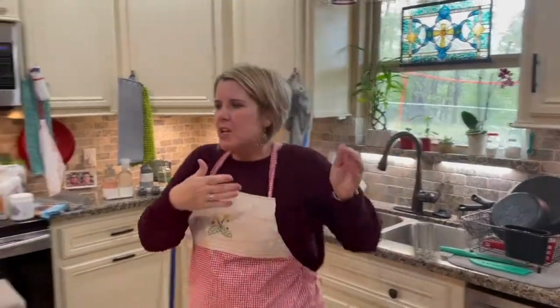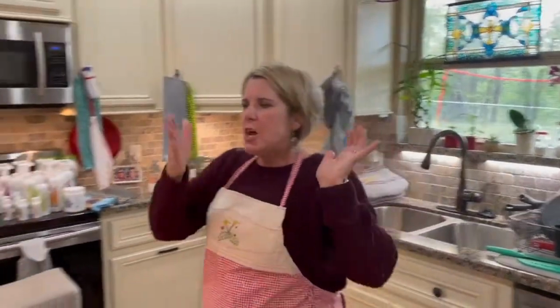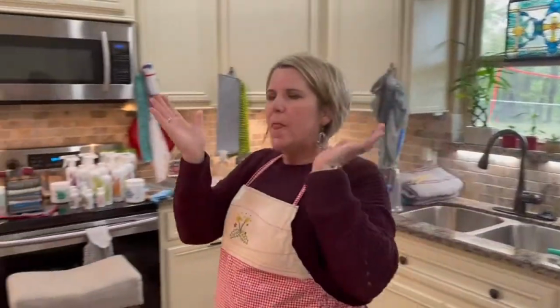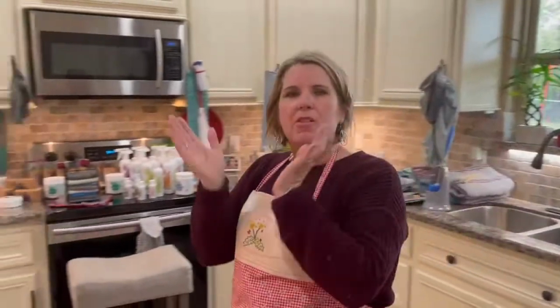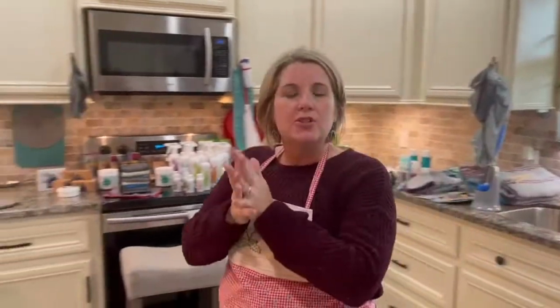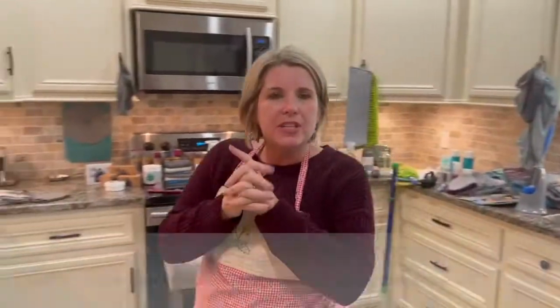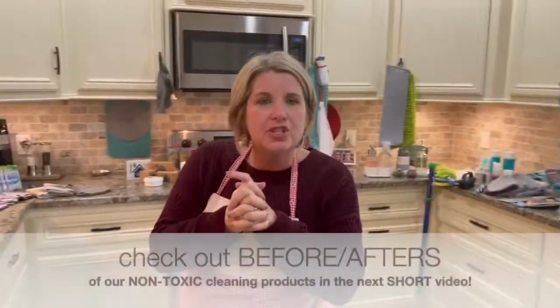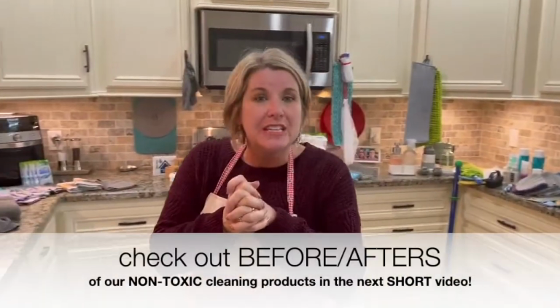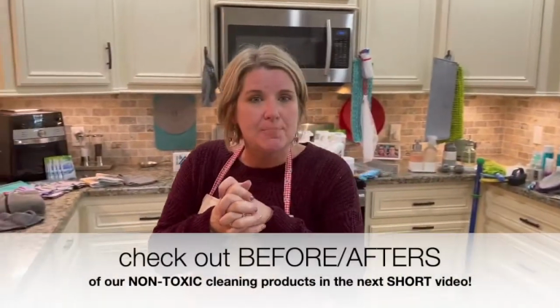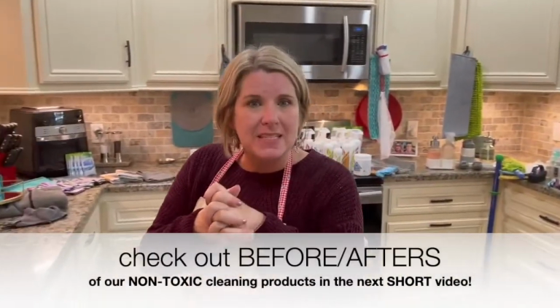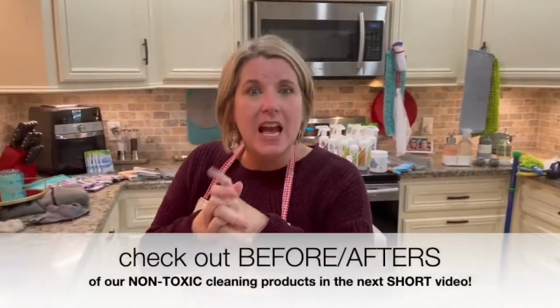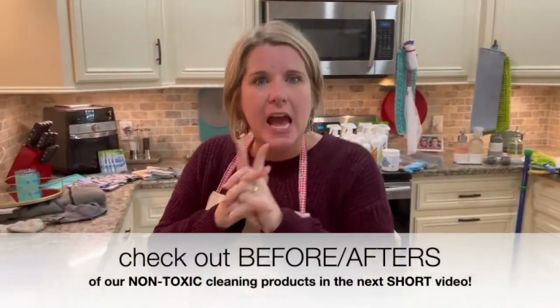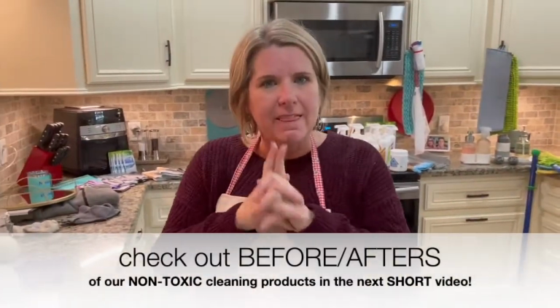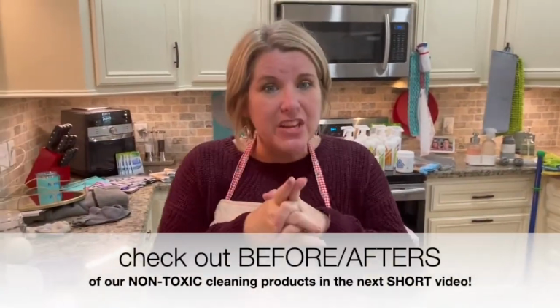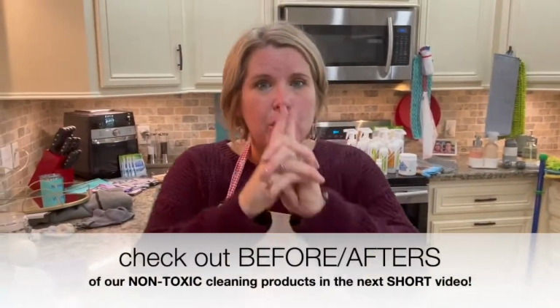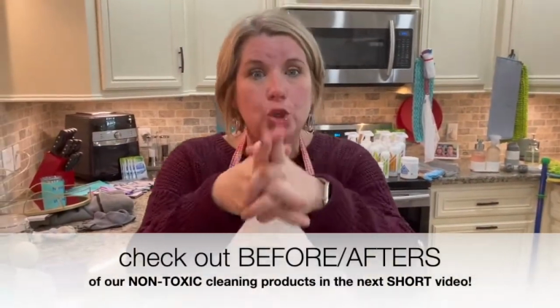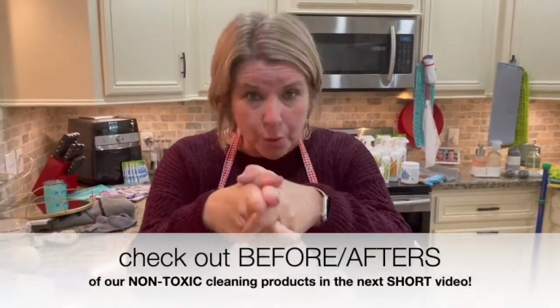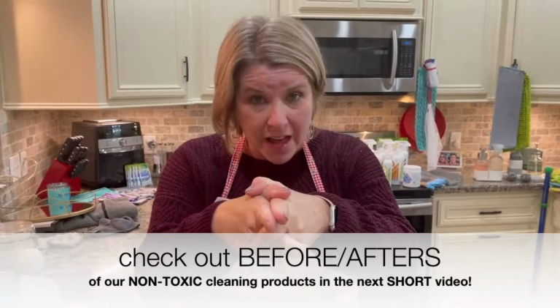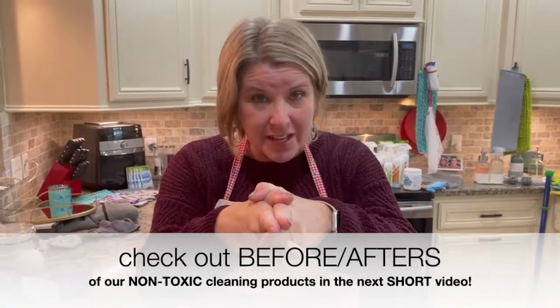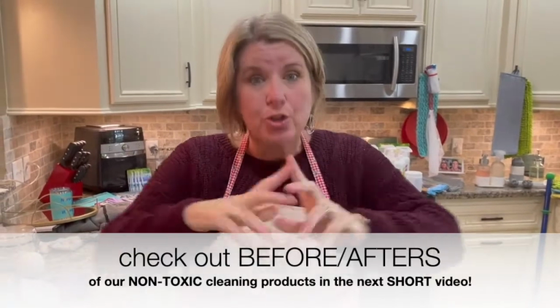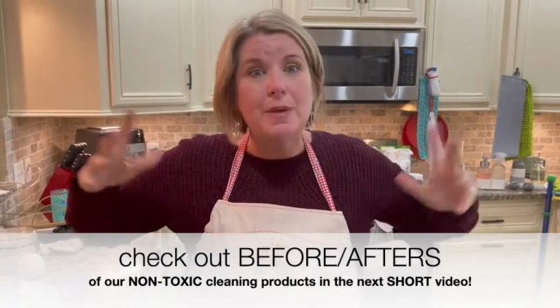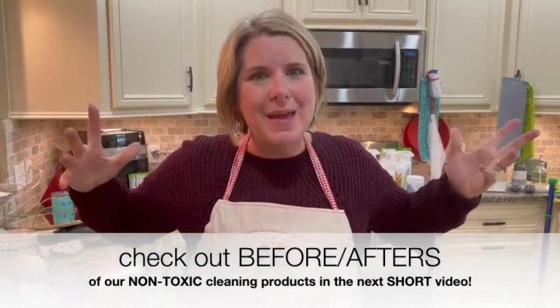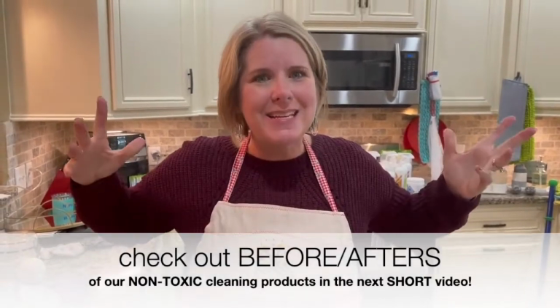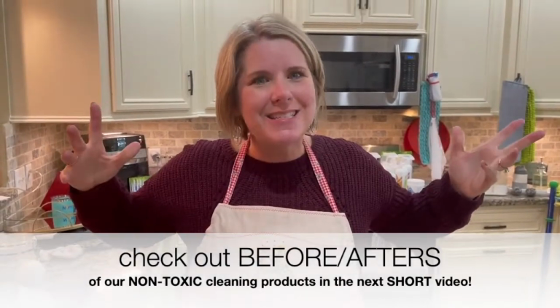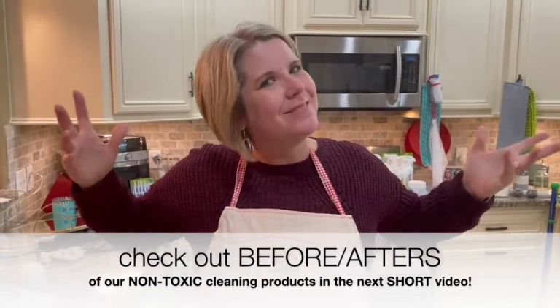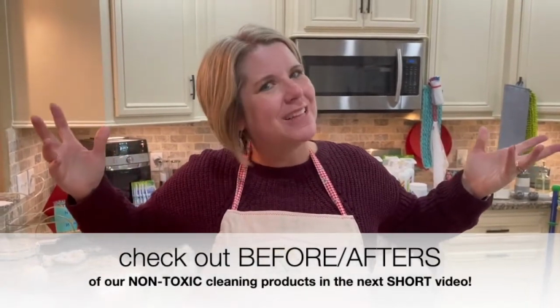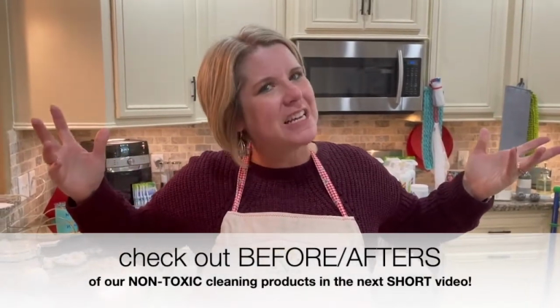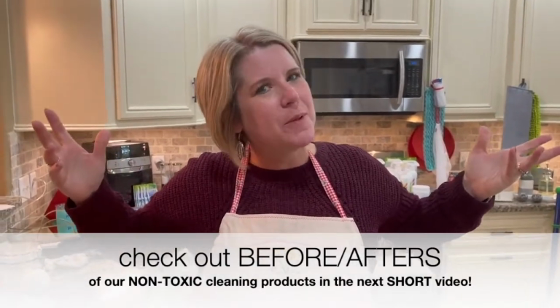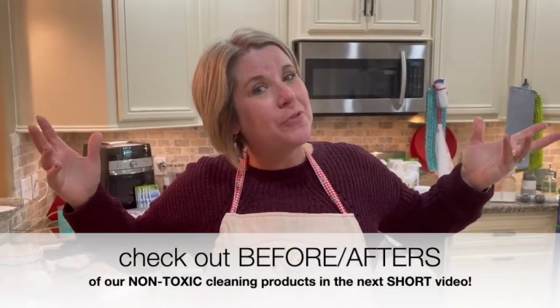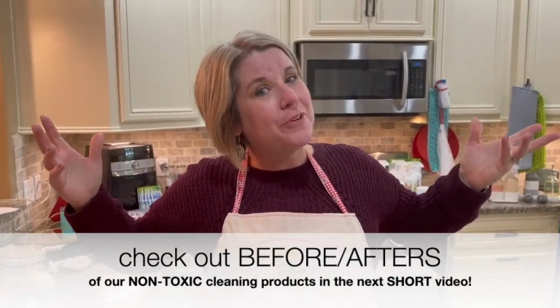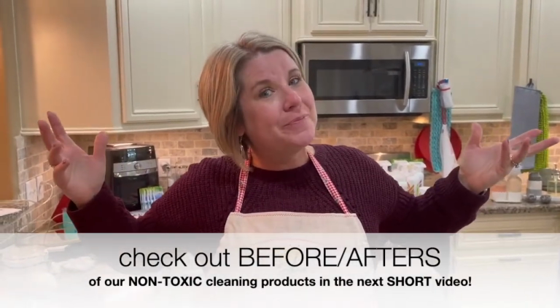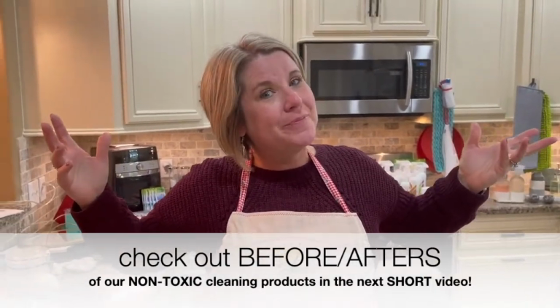So the laundry detergent is amazing. I love it, you will love it, you'll be amazed. That's item number four!